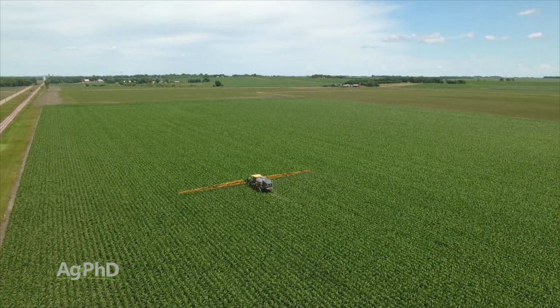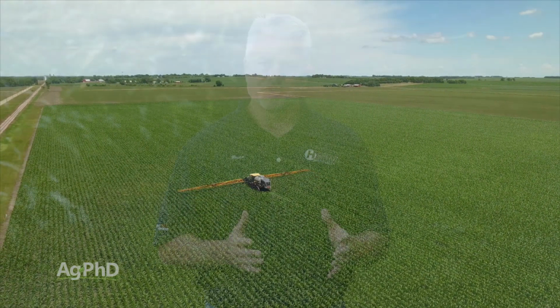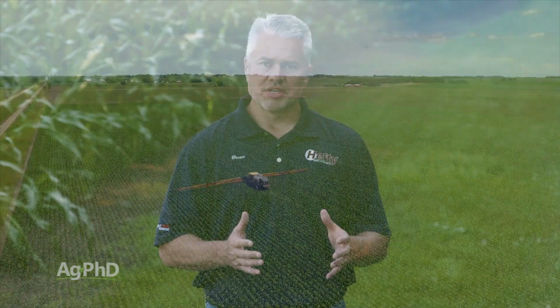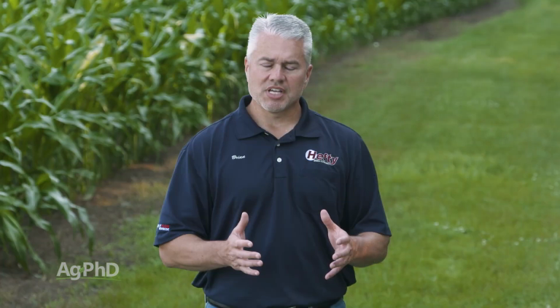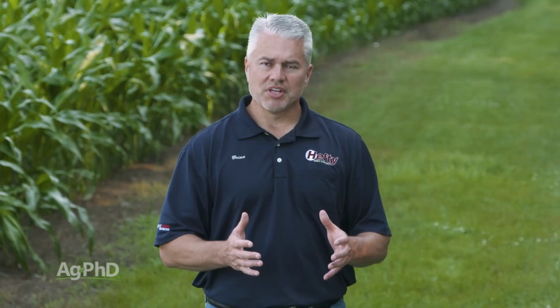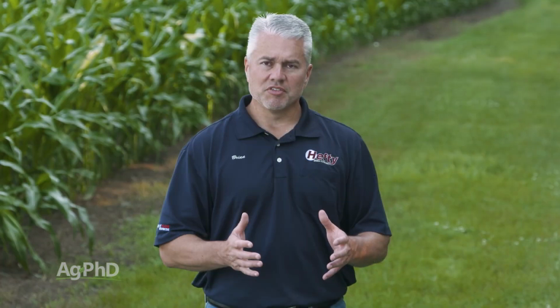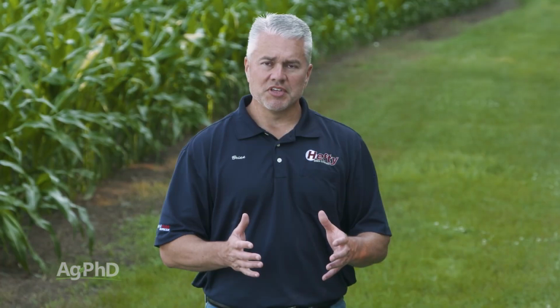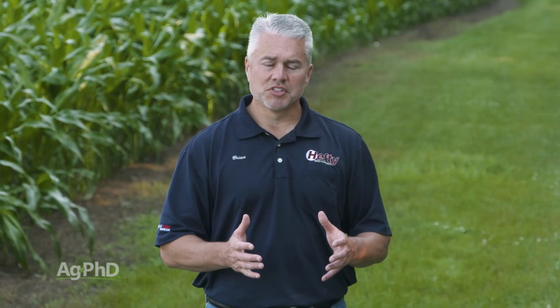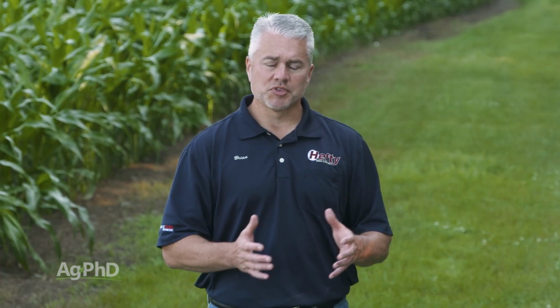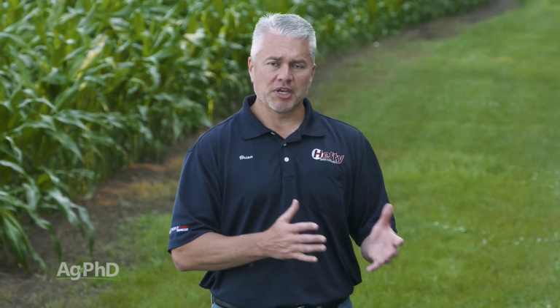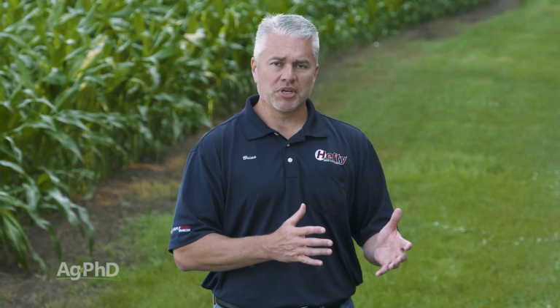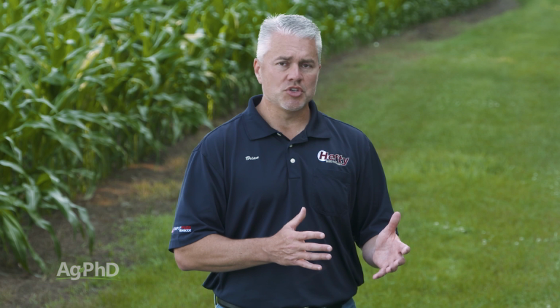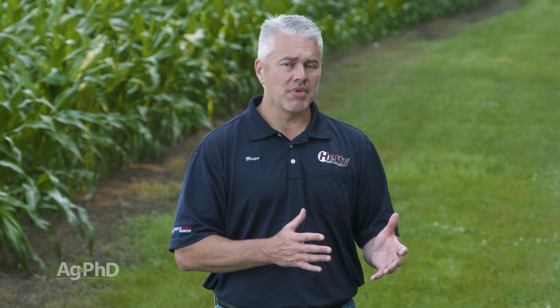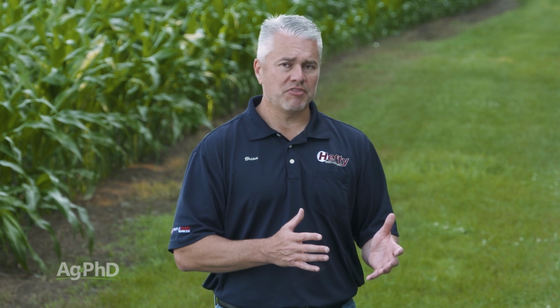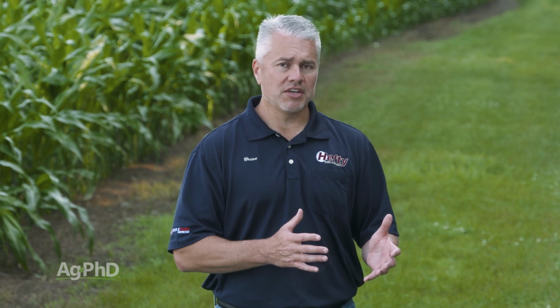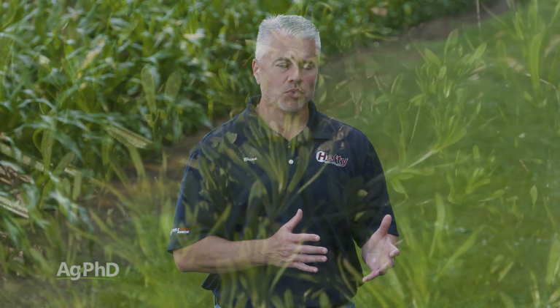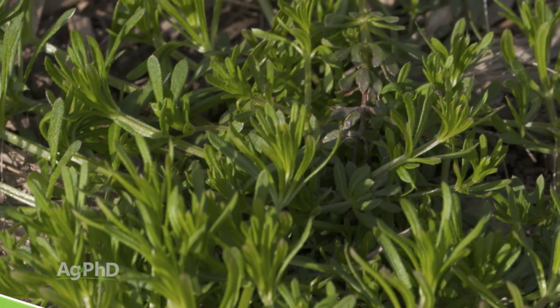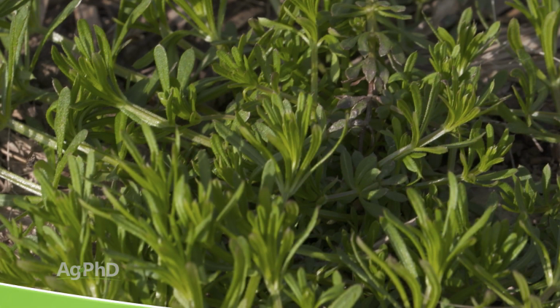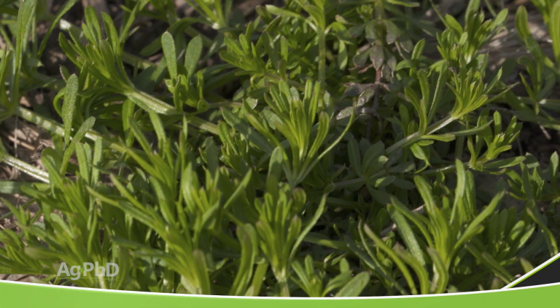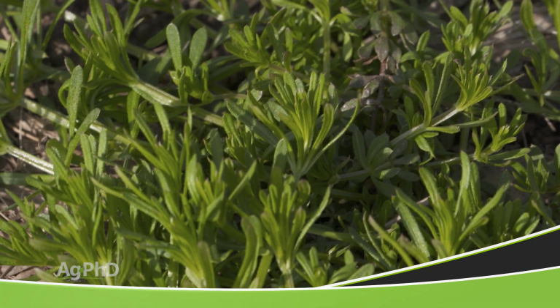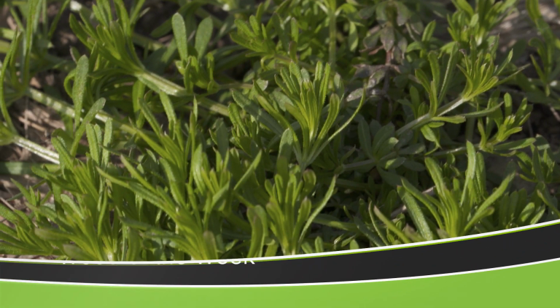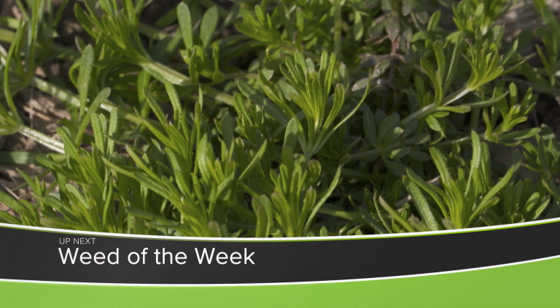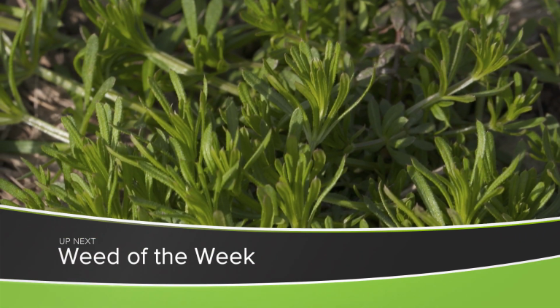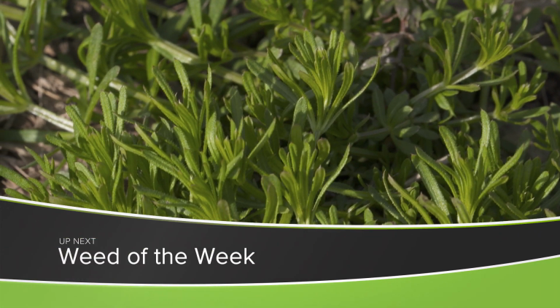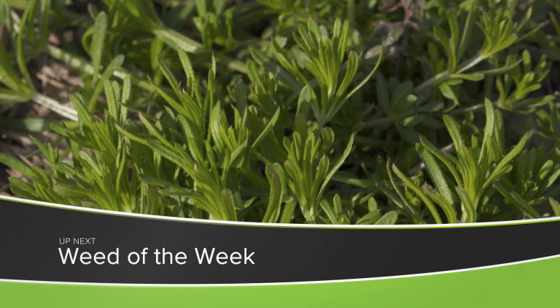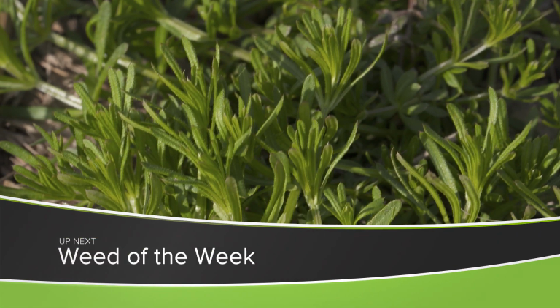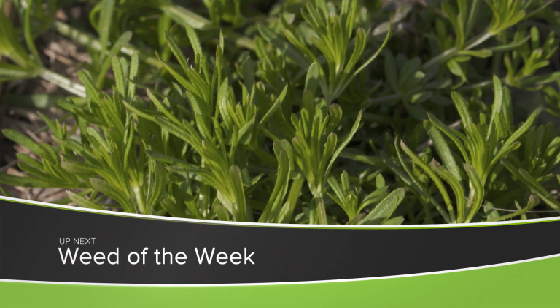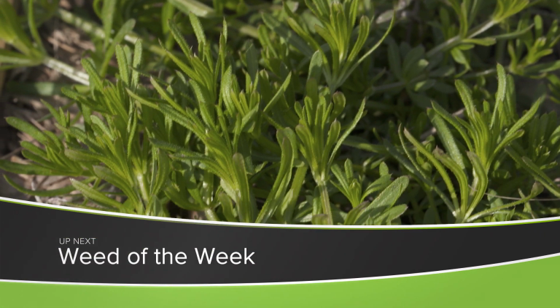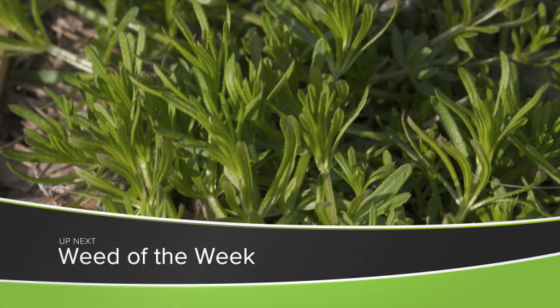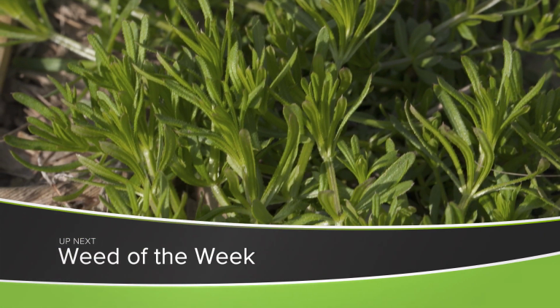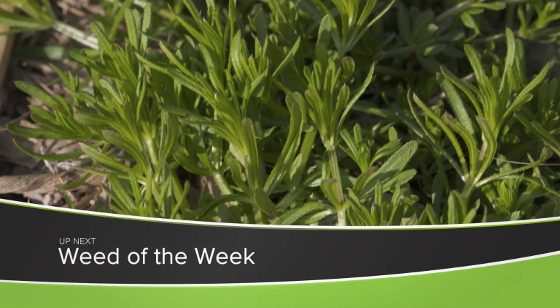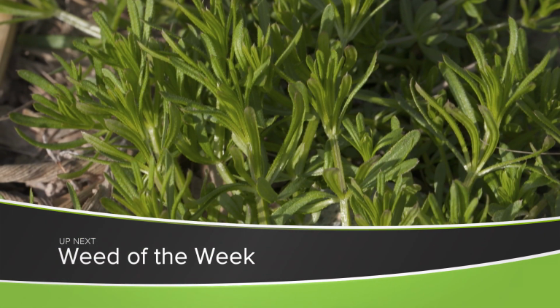As you're out scouting in the fields for spider mites, you may find our Weed of the Week. We'll tell you how to control it on your farm, coming up next.